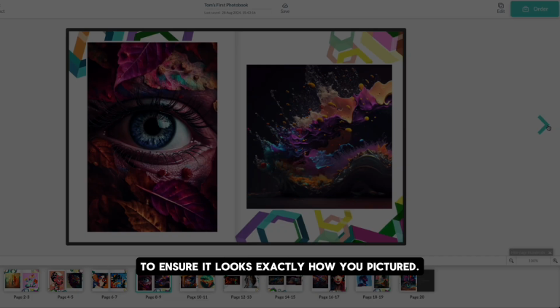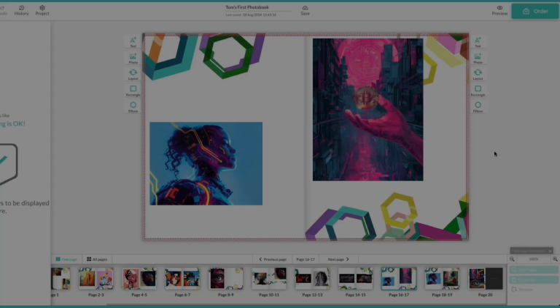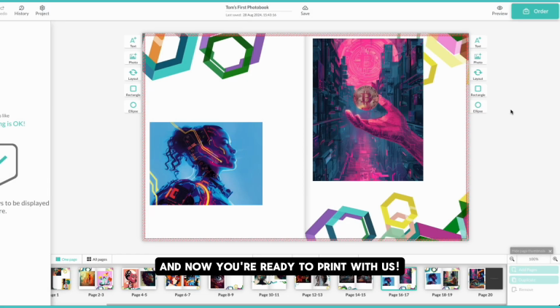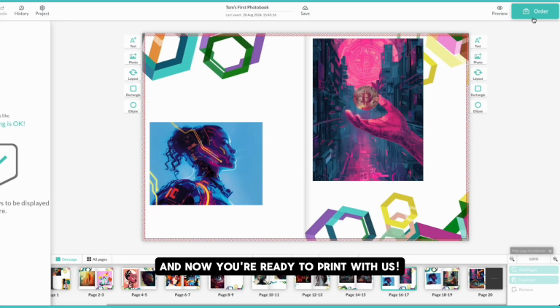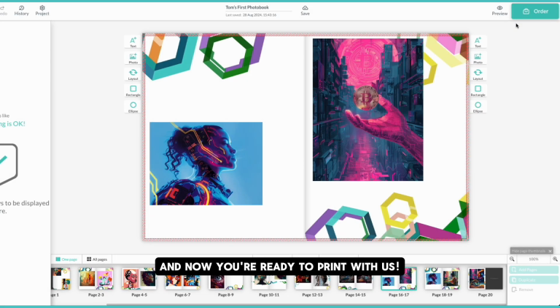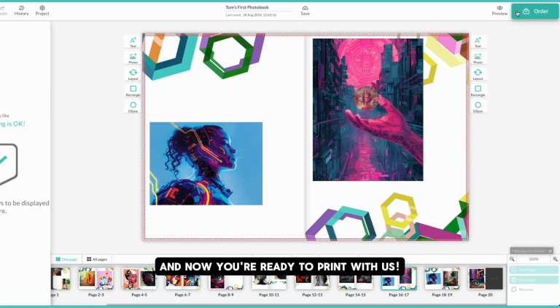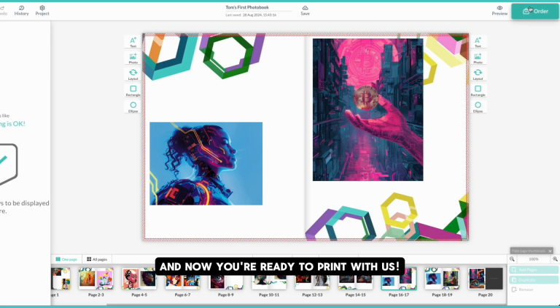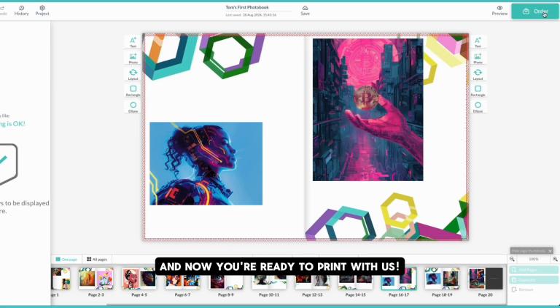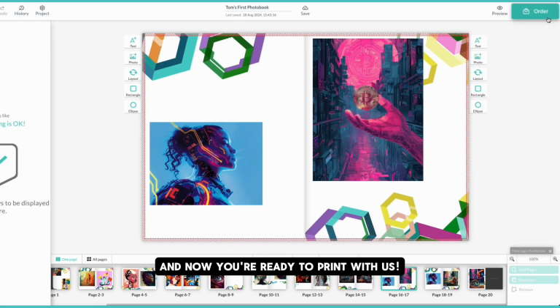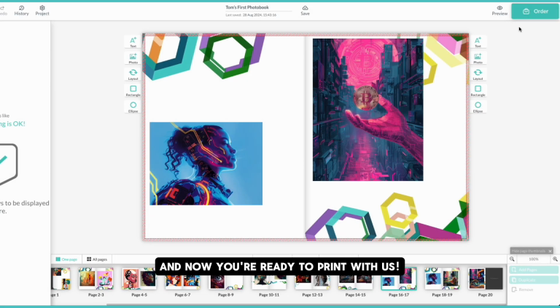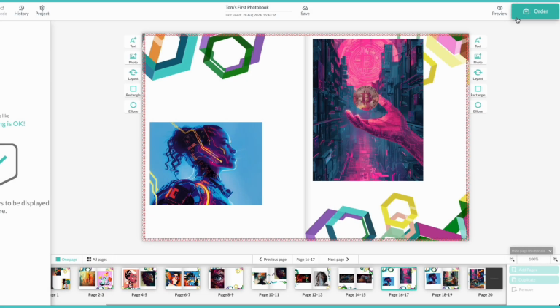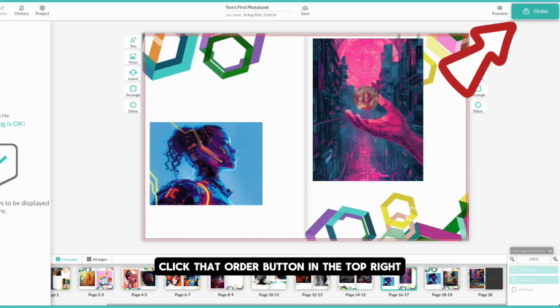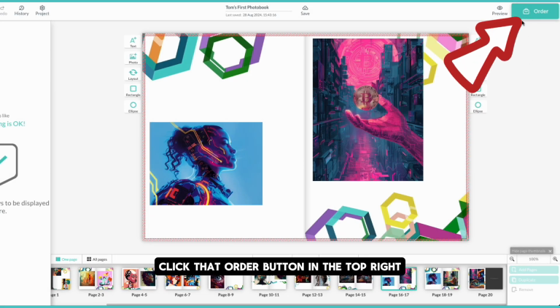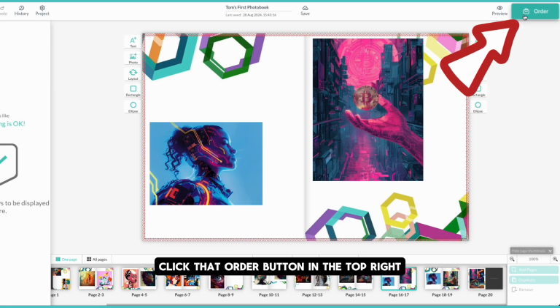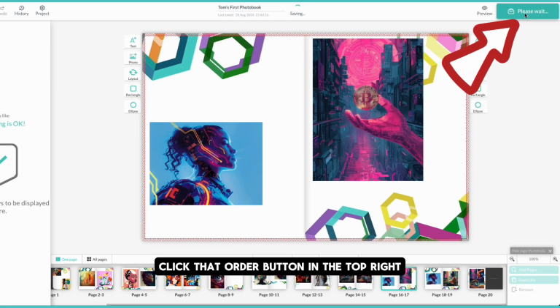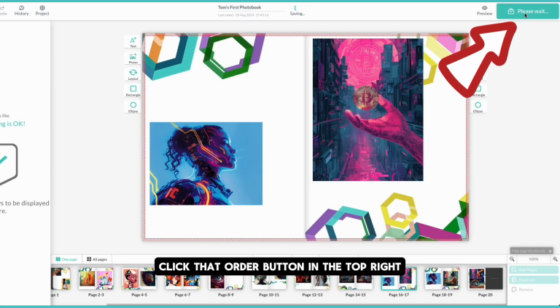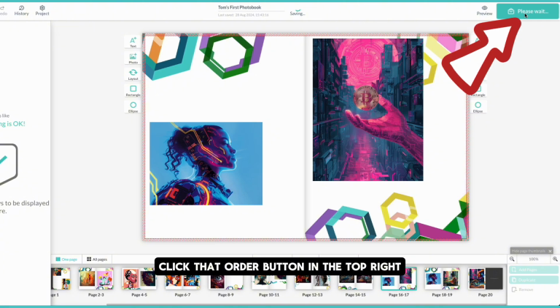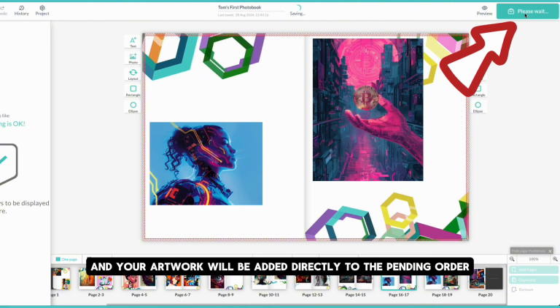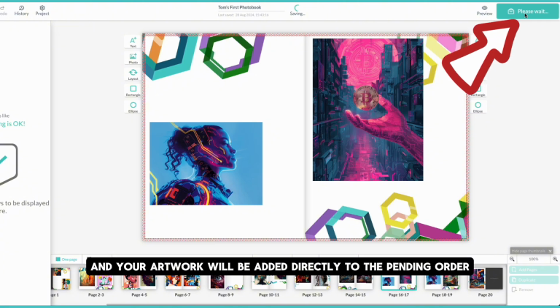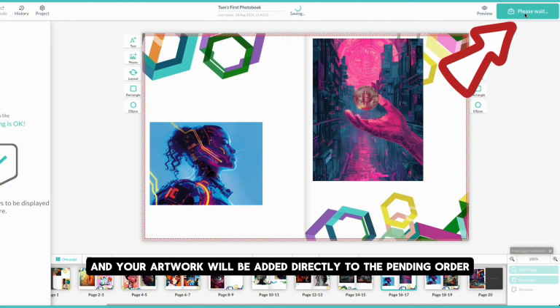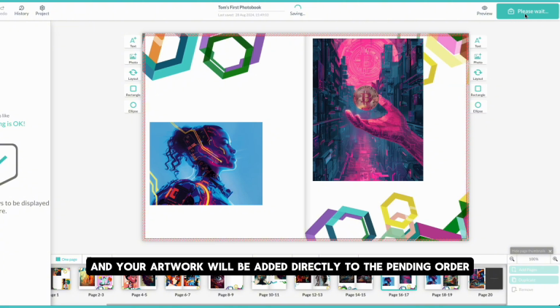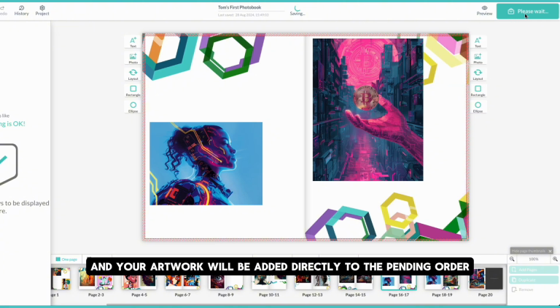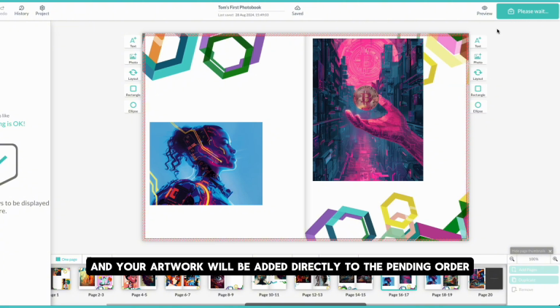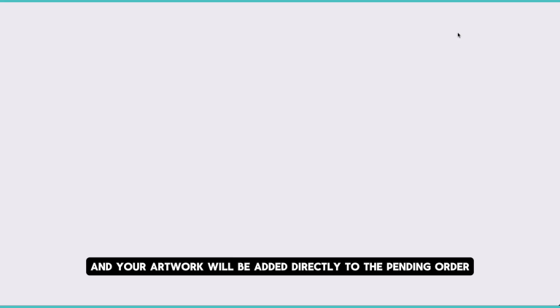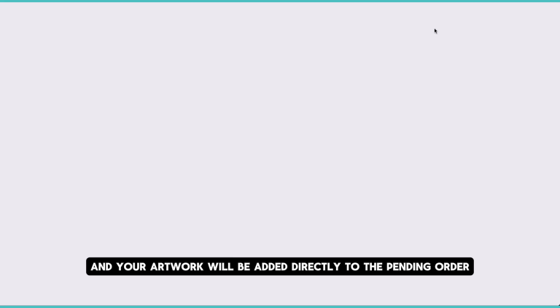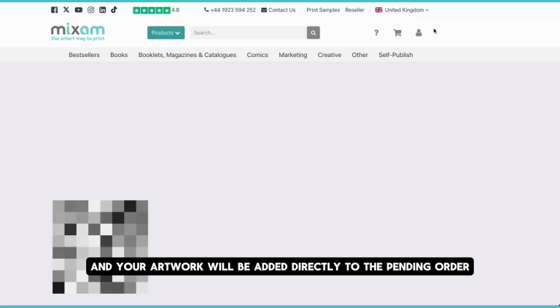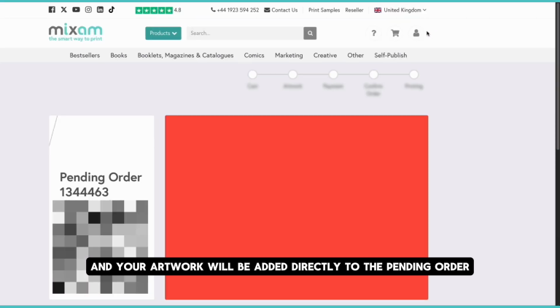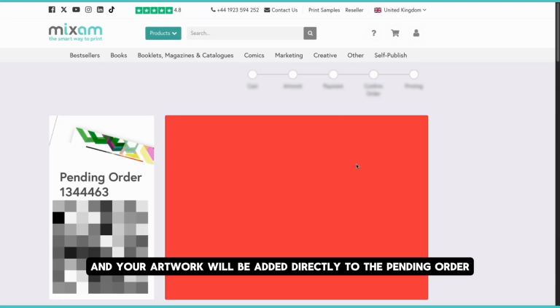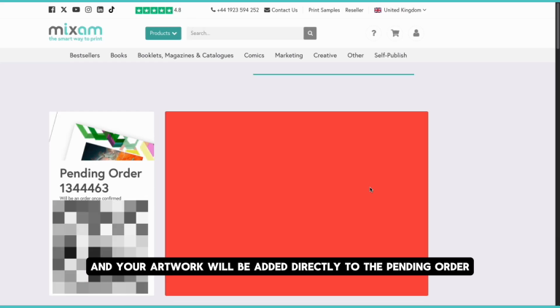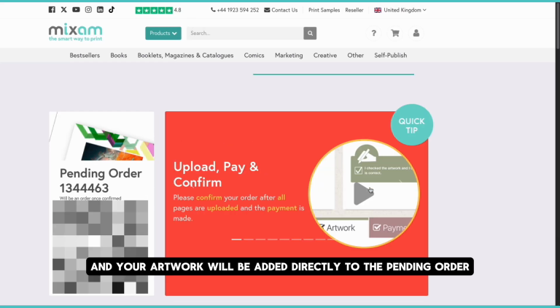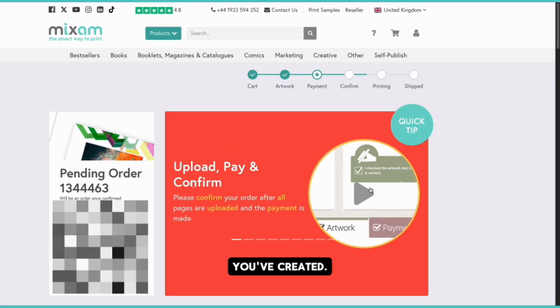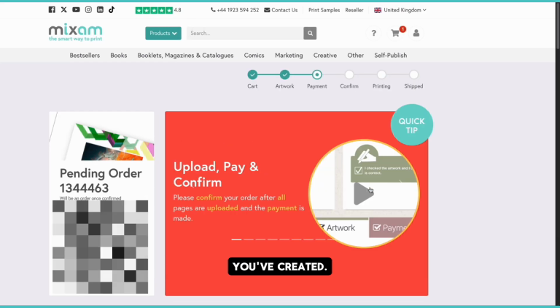And now you're ready to print with us. Click that order button in the top right and your artwork will be added directly to the pending order you've created.